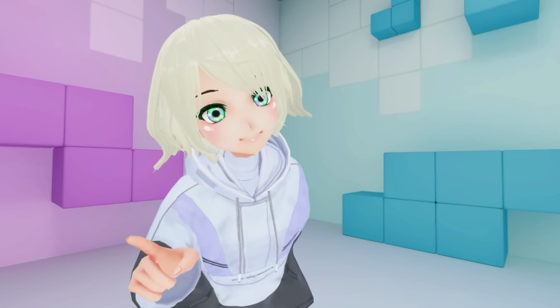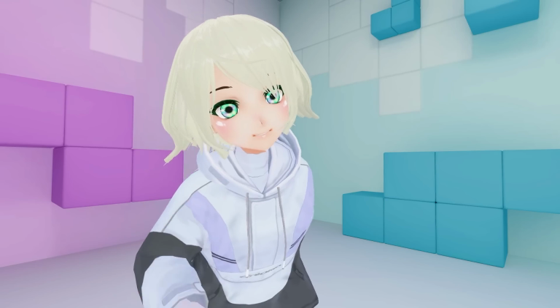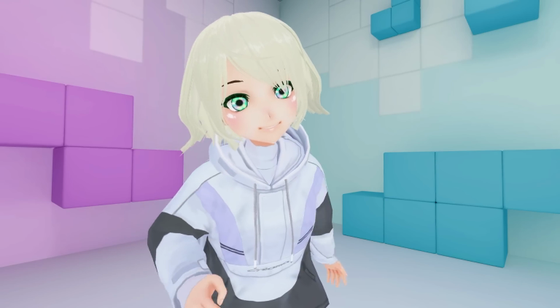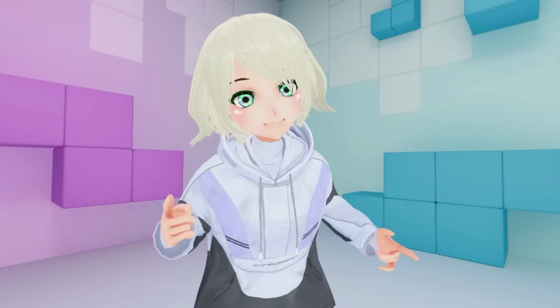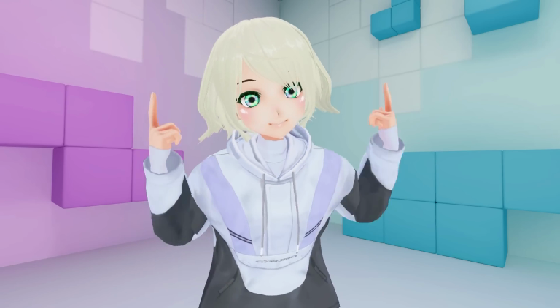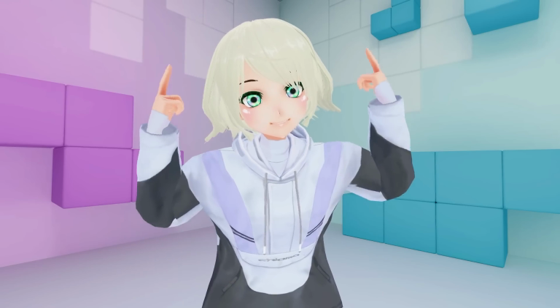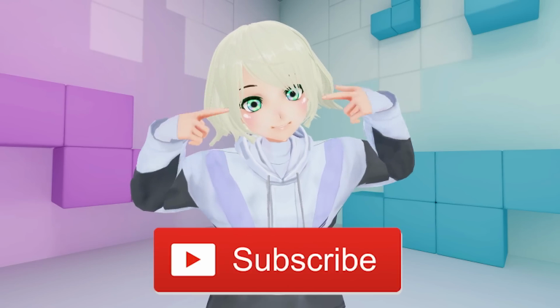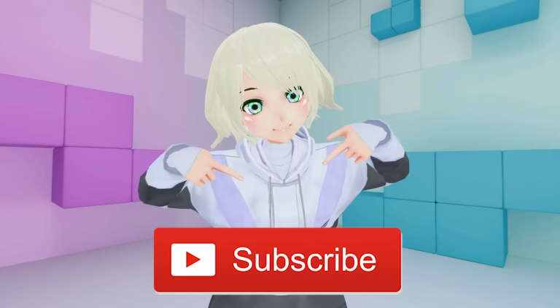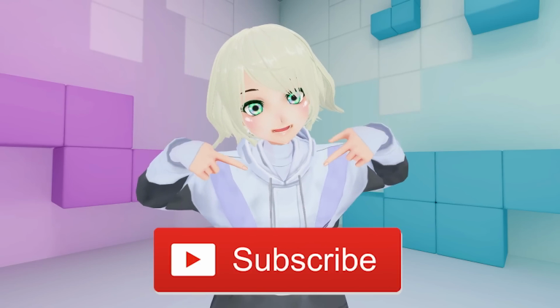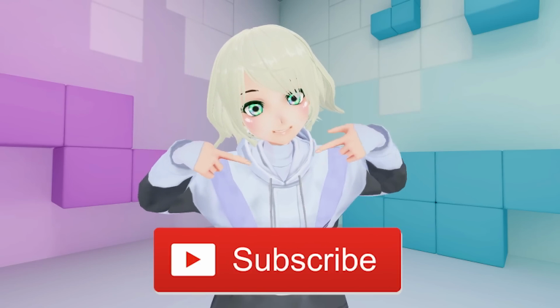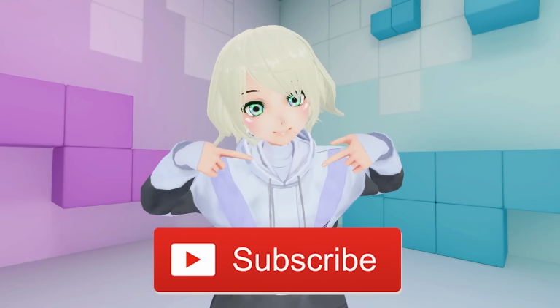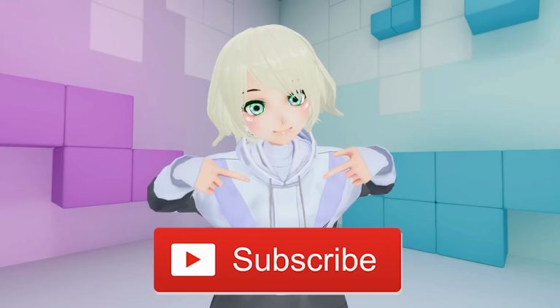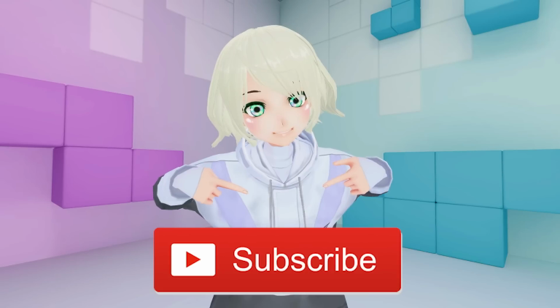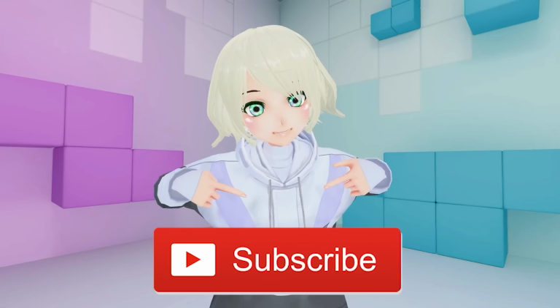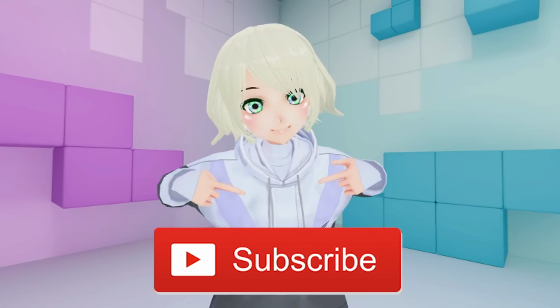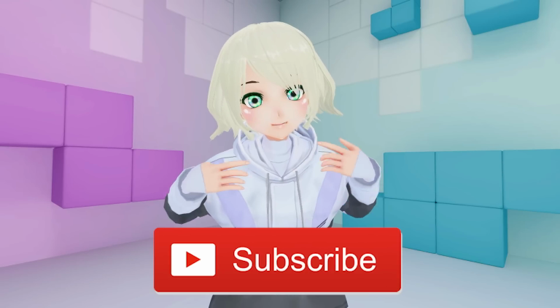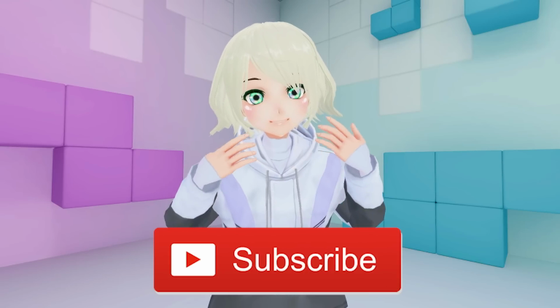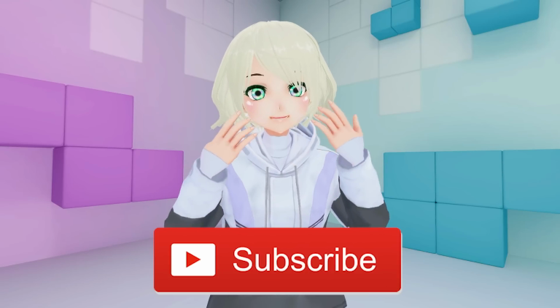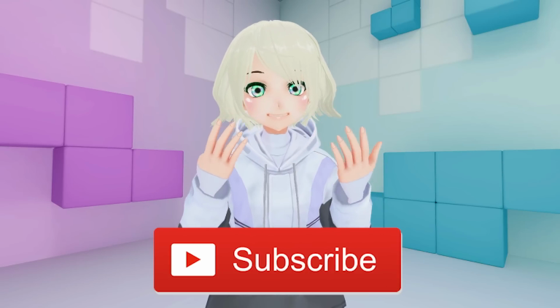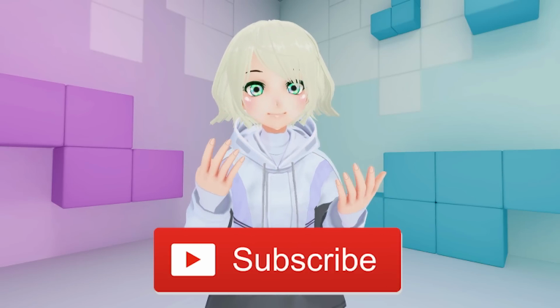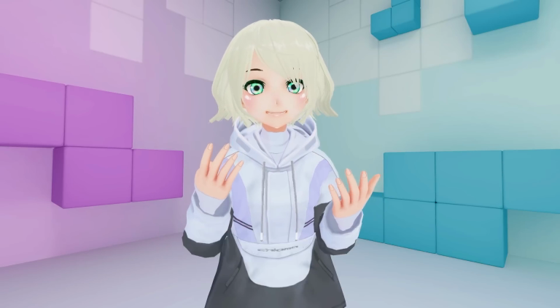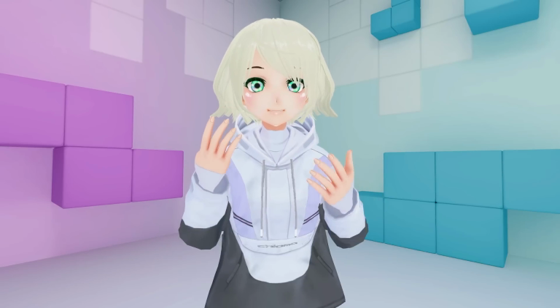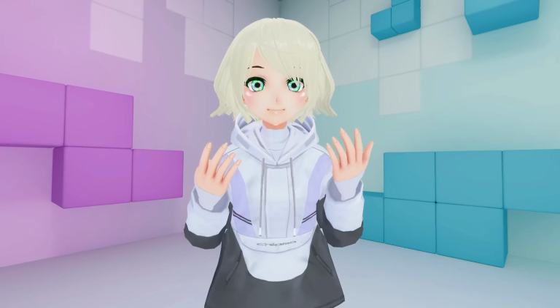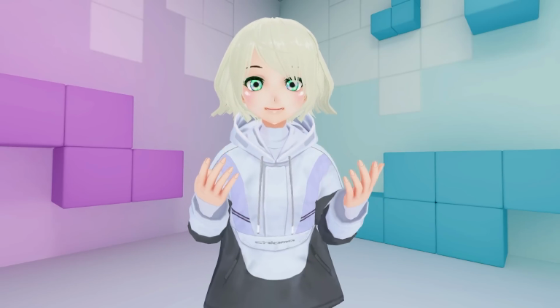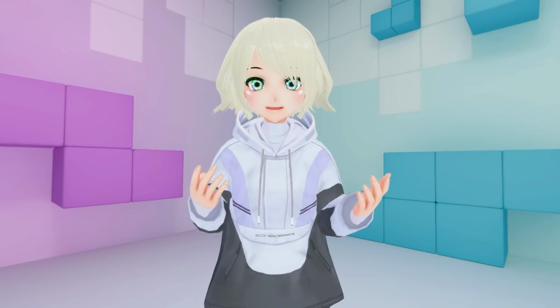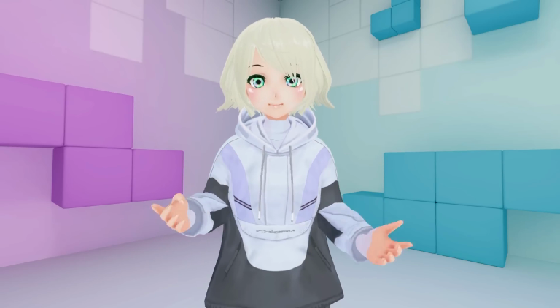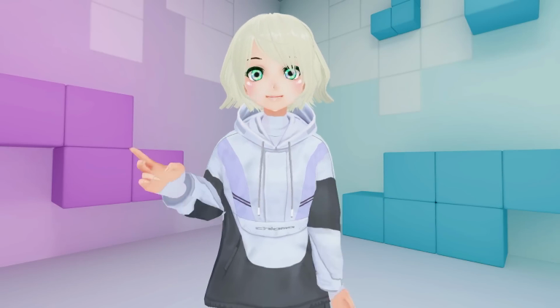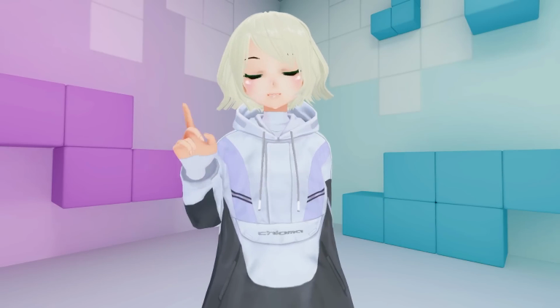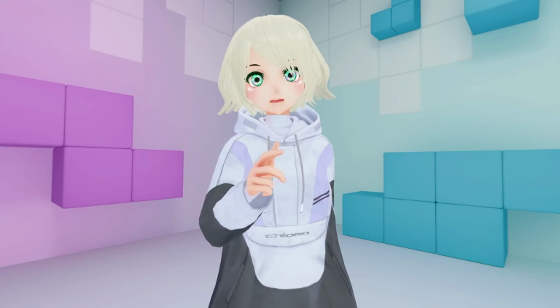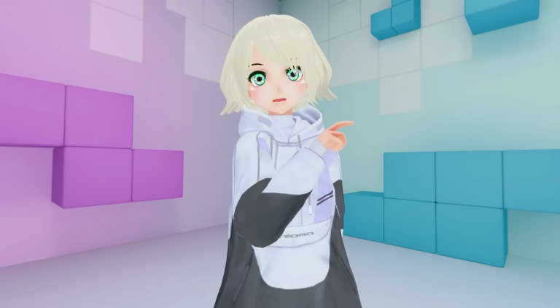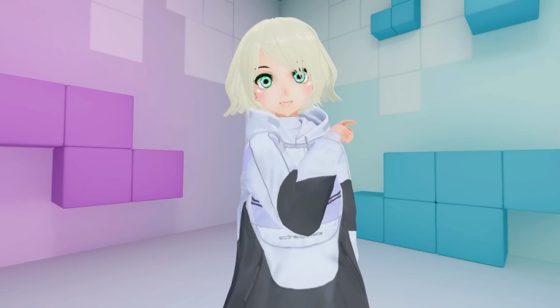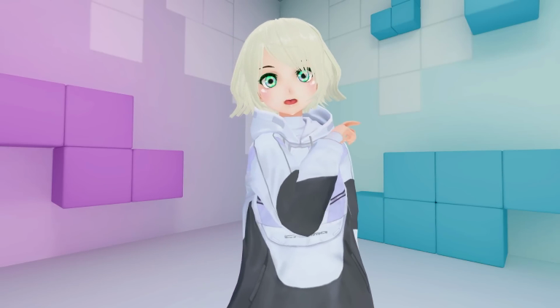Make sure to check if you've hit the subscribe button. It's the best way to support my channel and help me make more videos of your tech, just like this one.